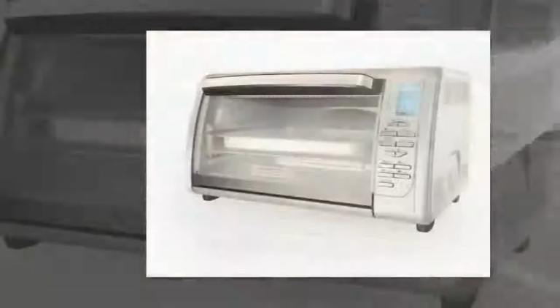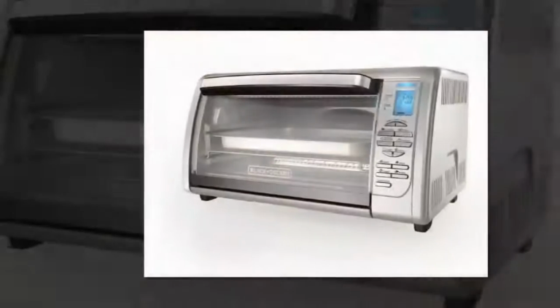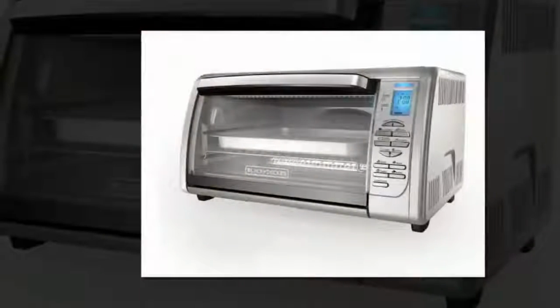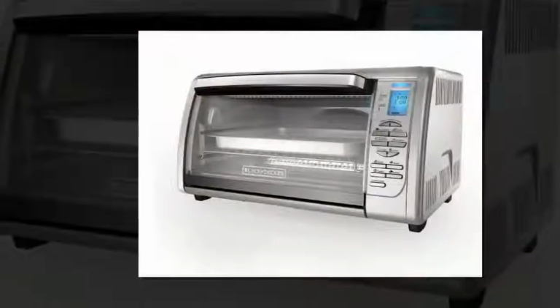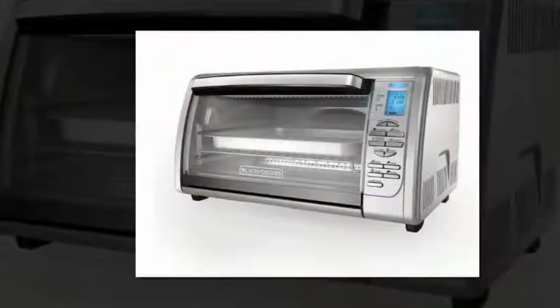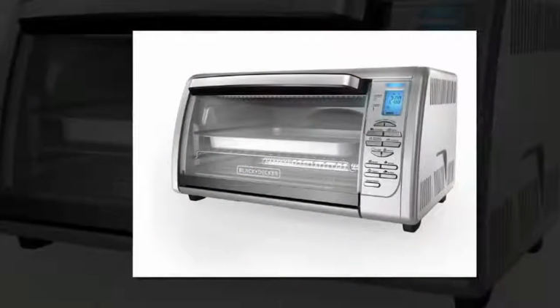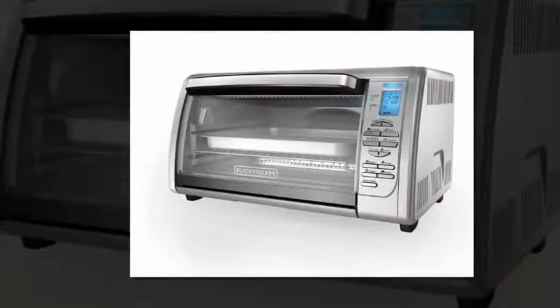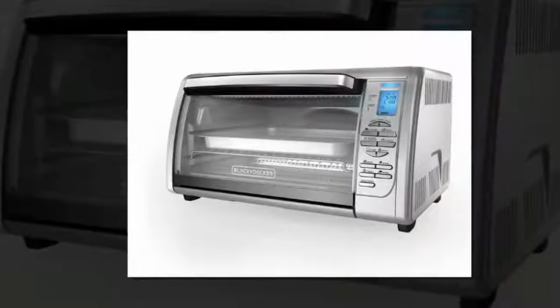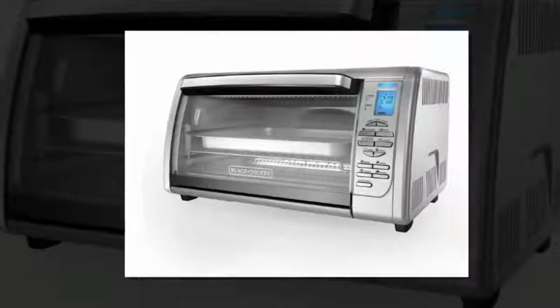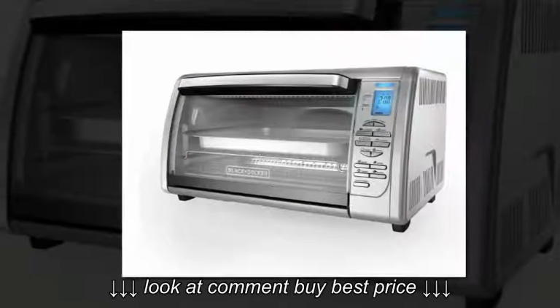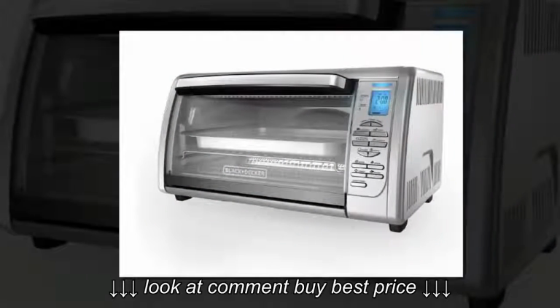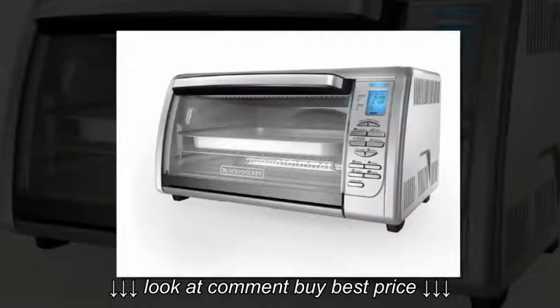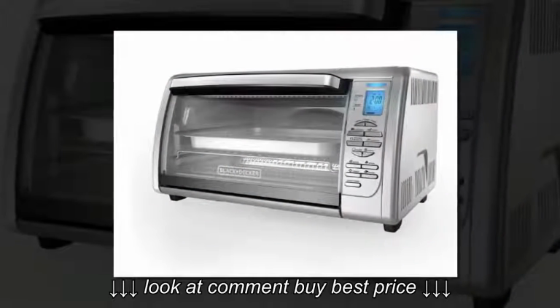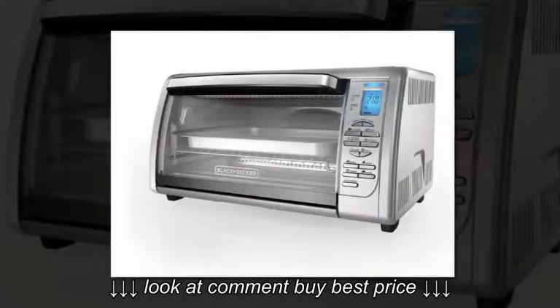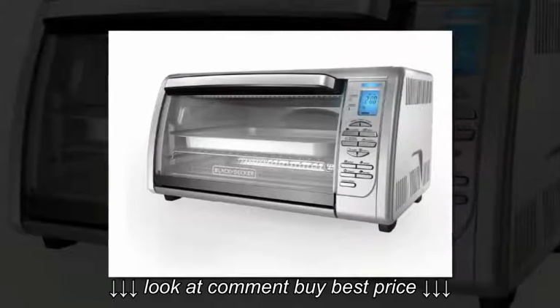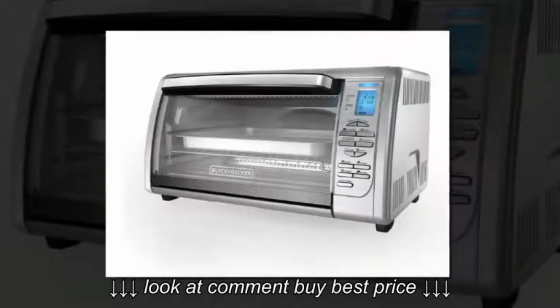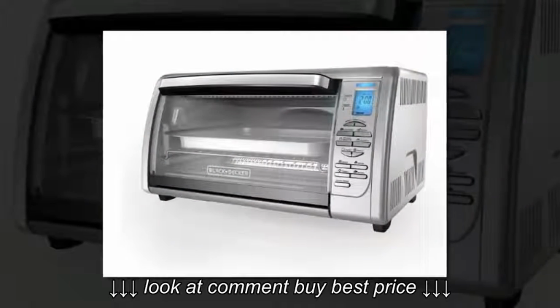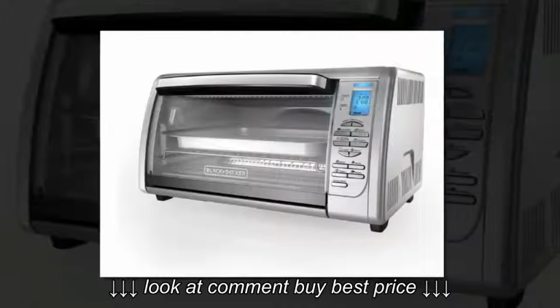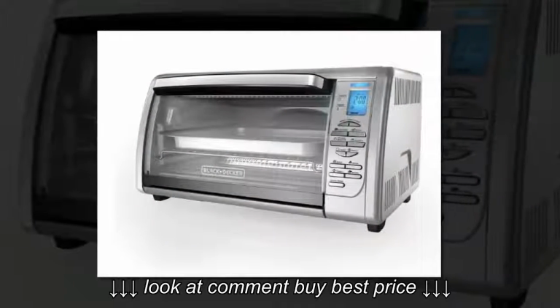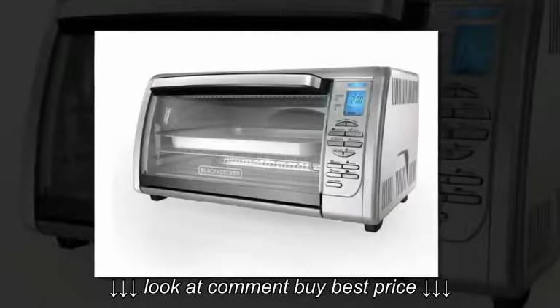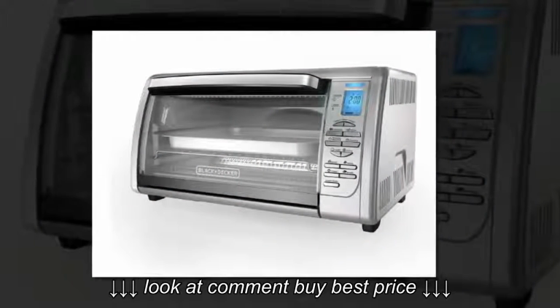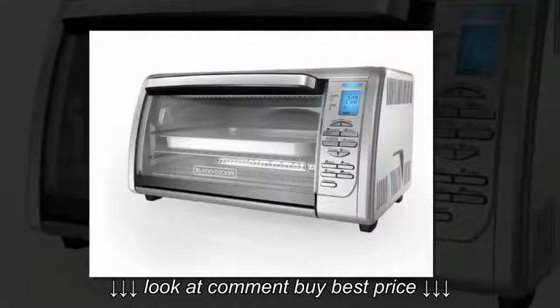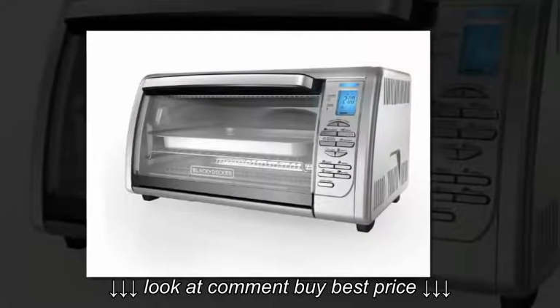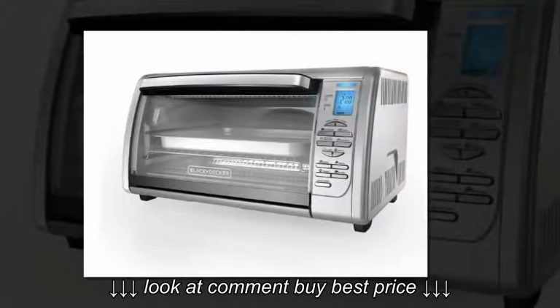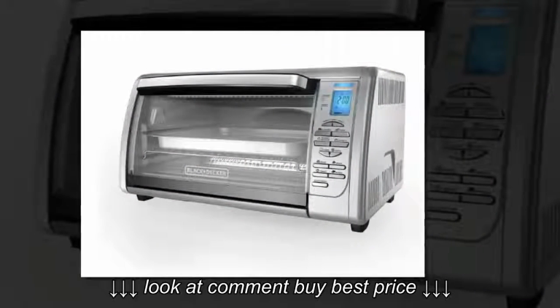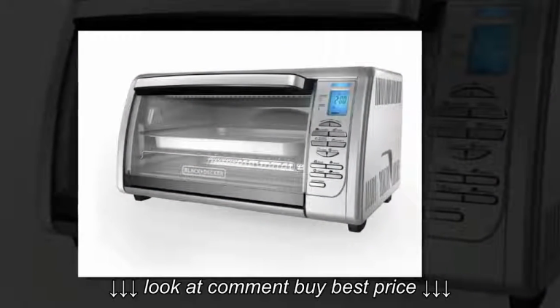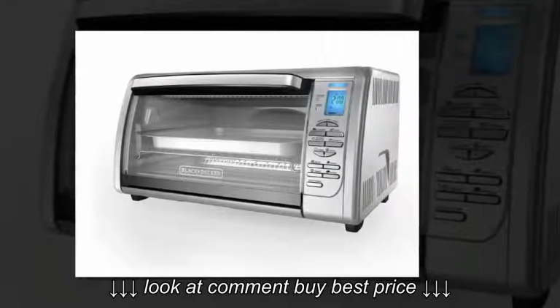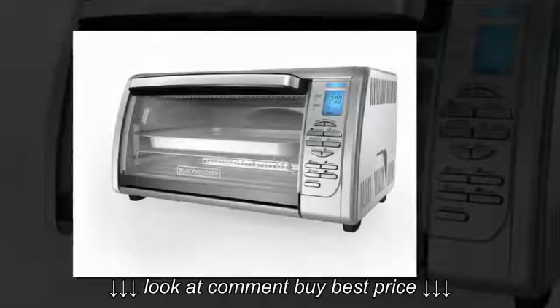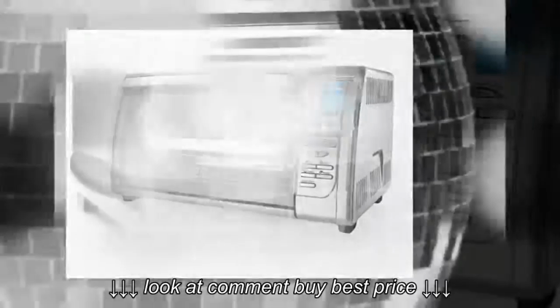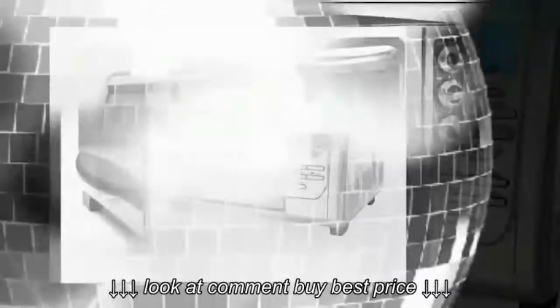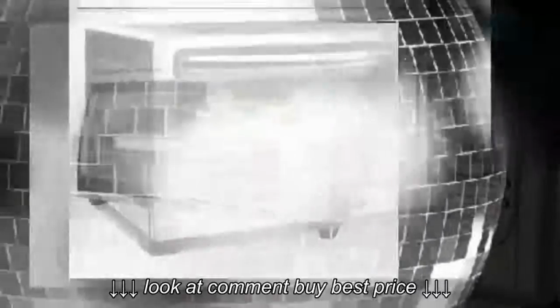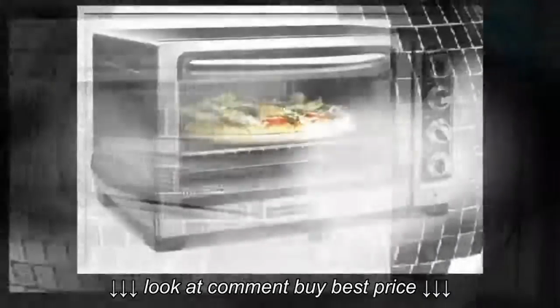You can cook for two hours with the timer. The timer will shut off the oven automatically when your cooking is done.